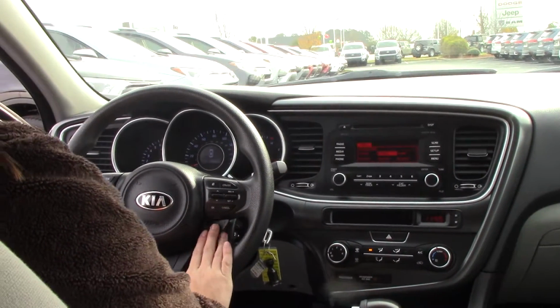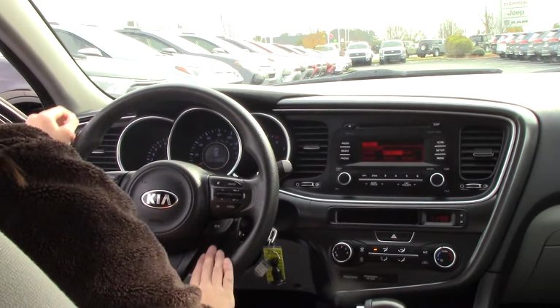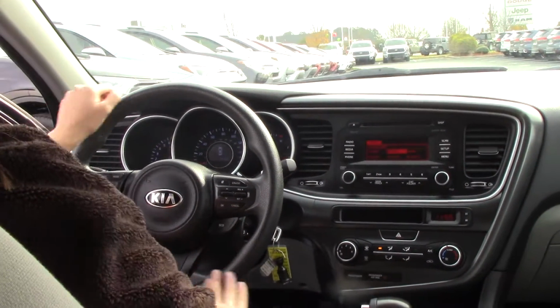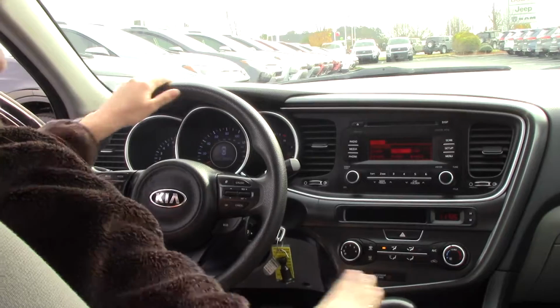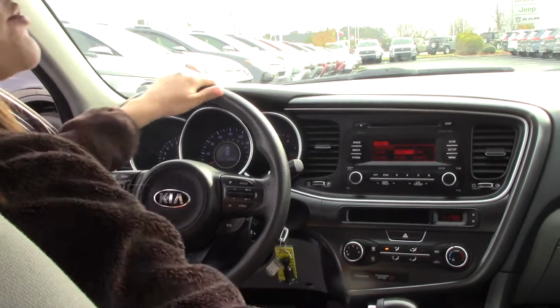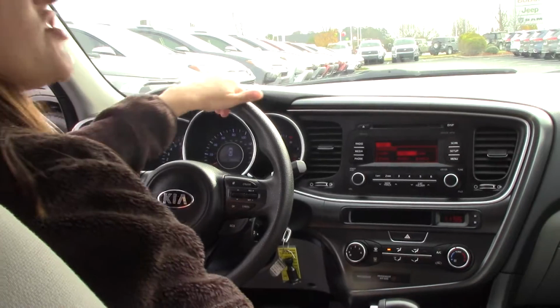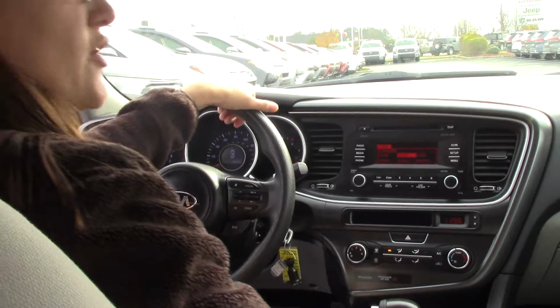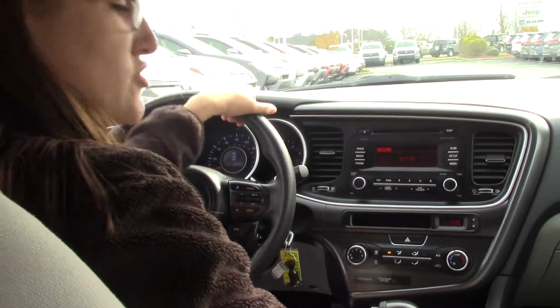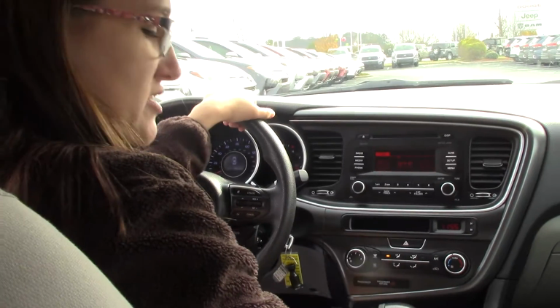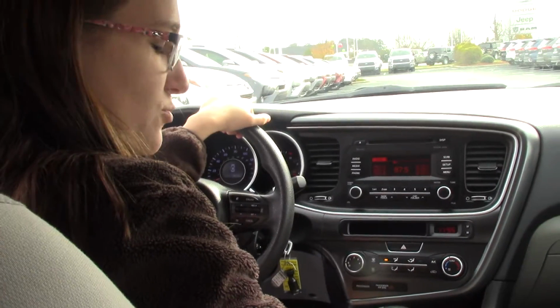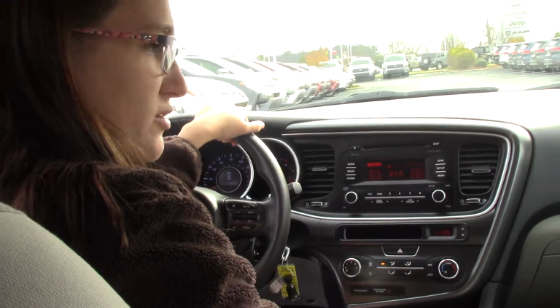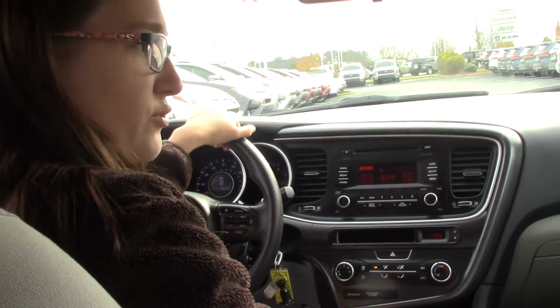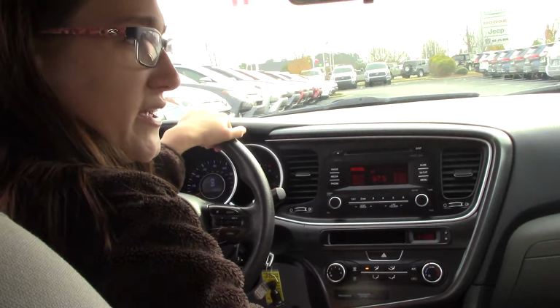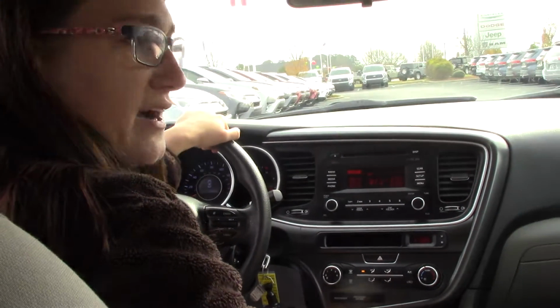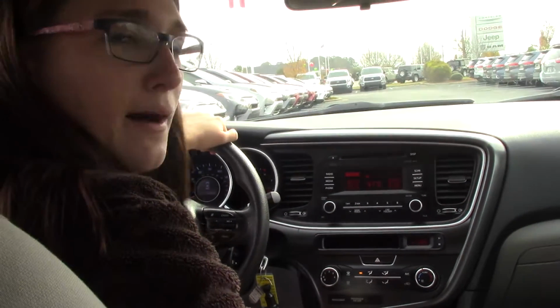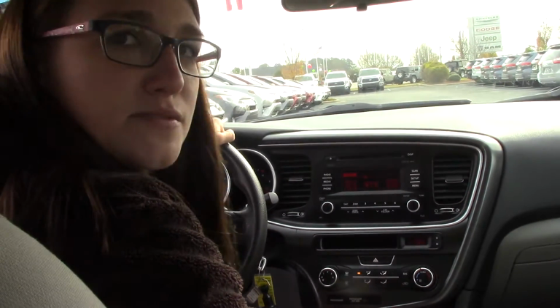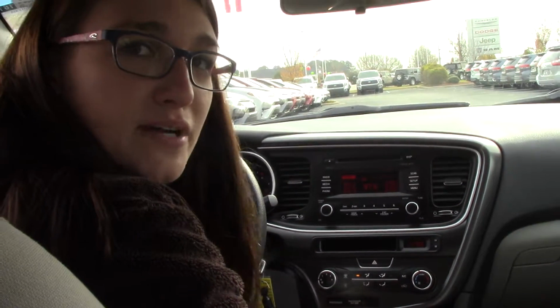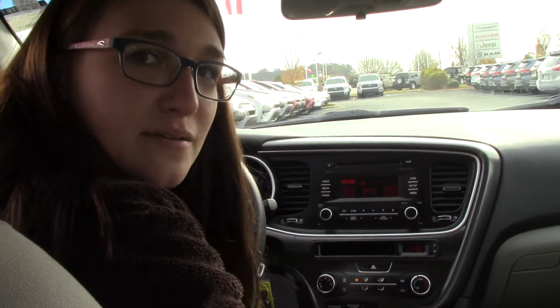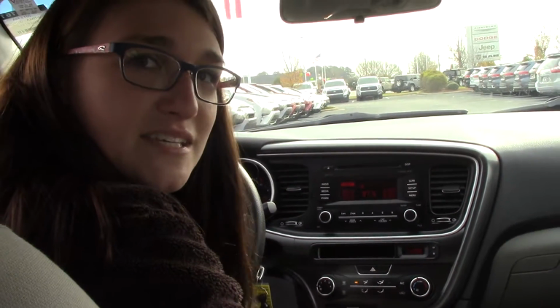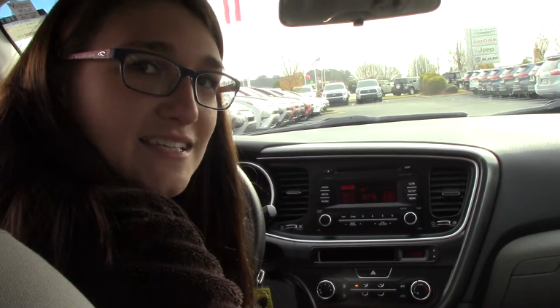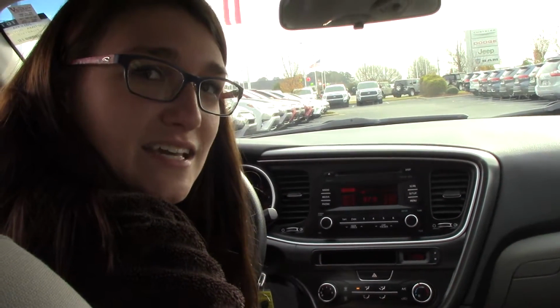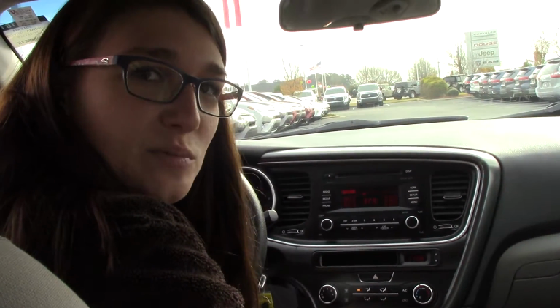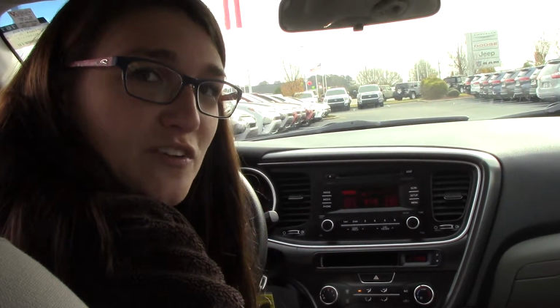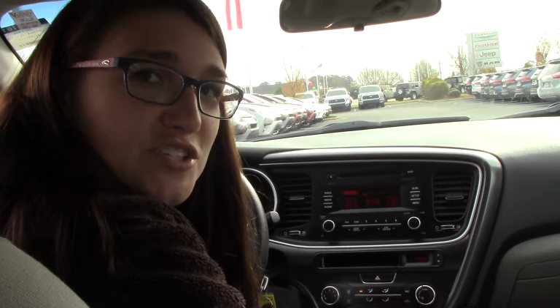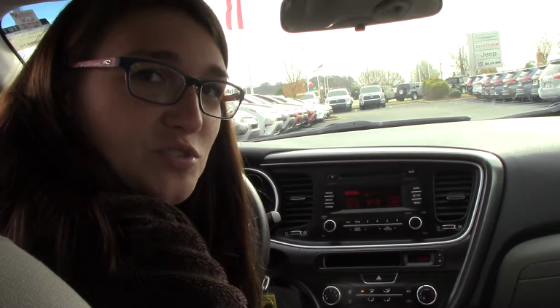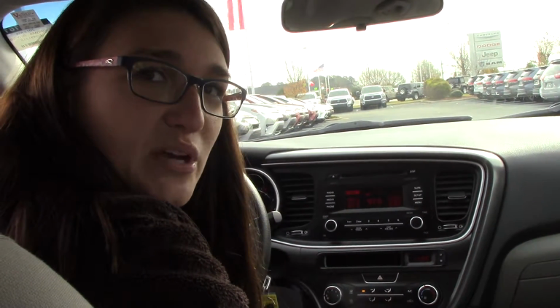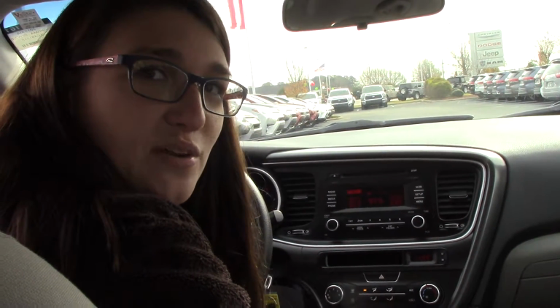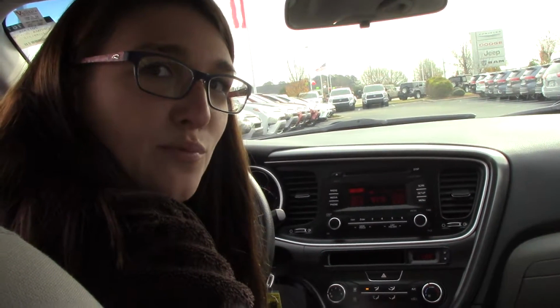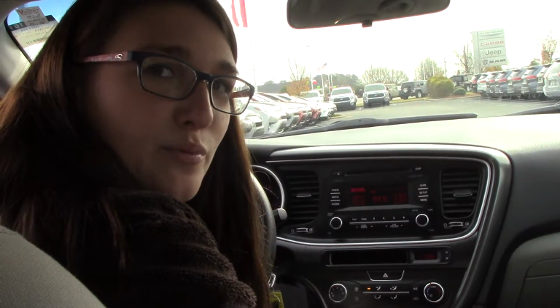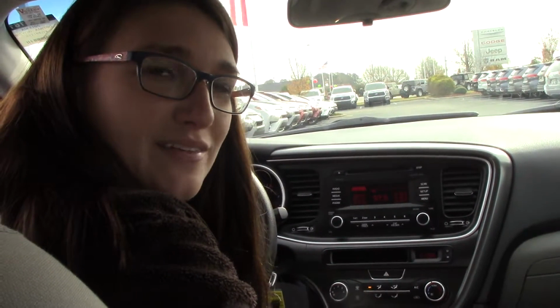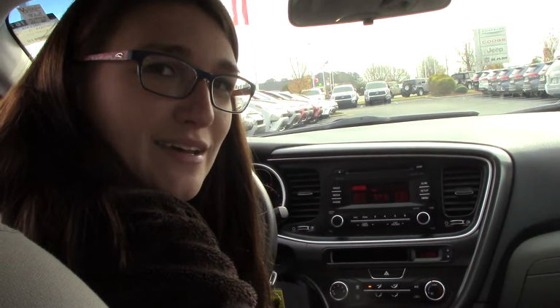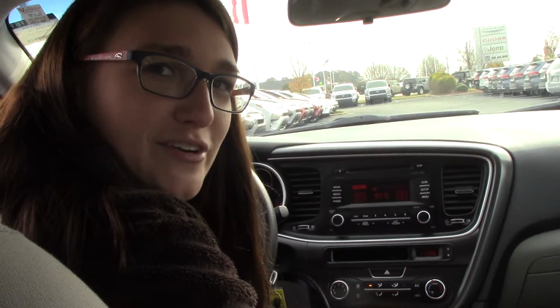Plenty of options folks on this wonderful Kia Optima. Come see us at Heber Fester Toyota where we are the difference.